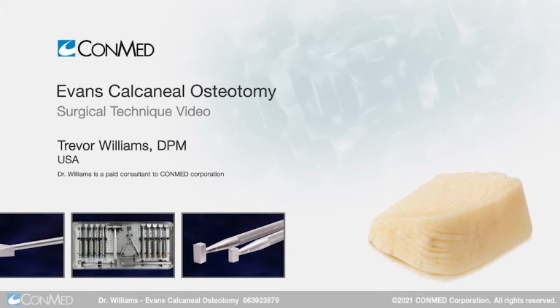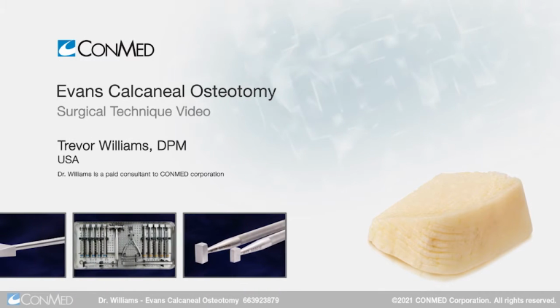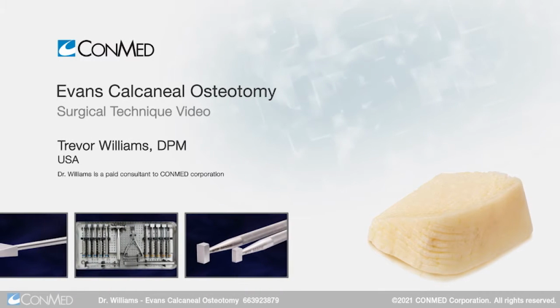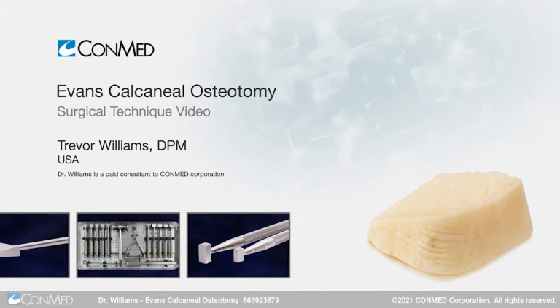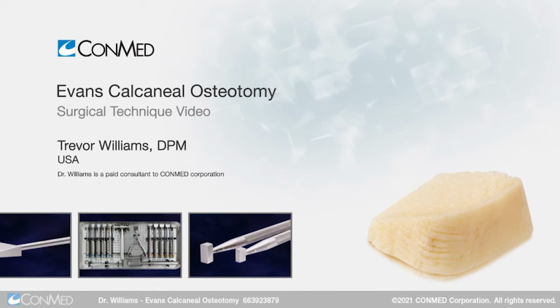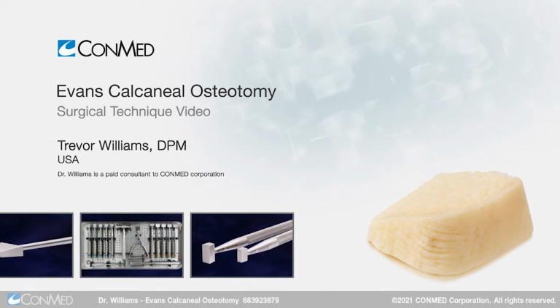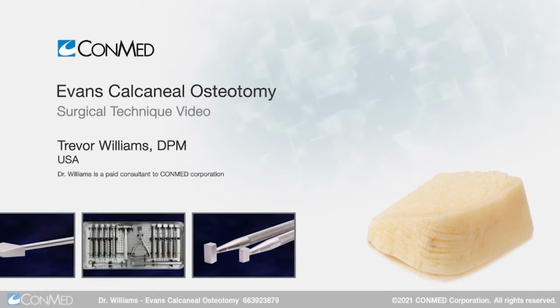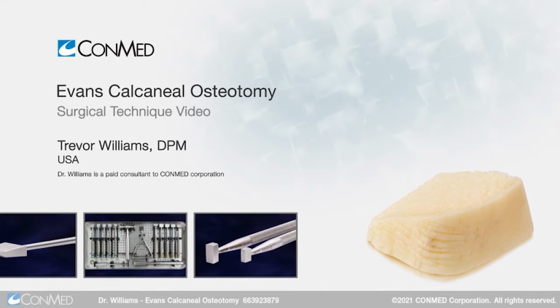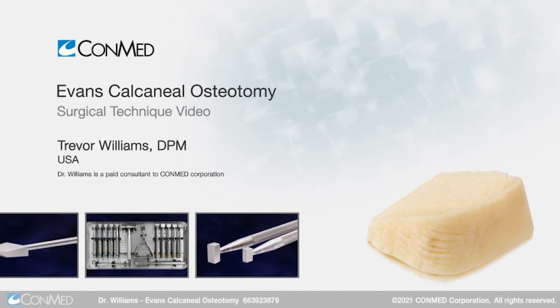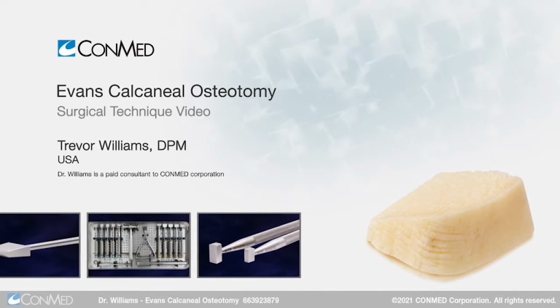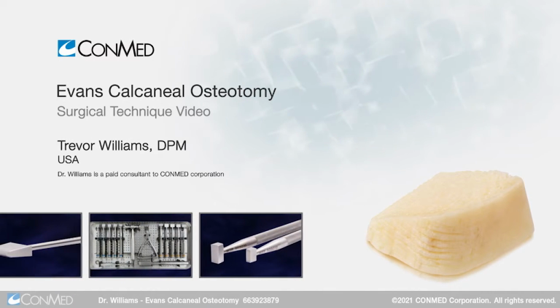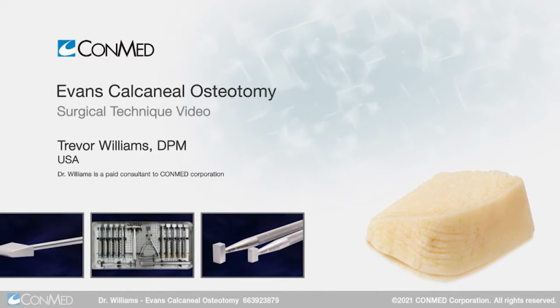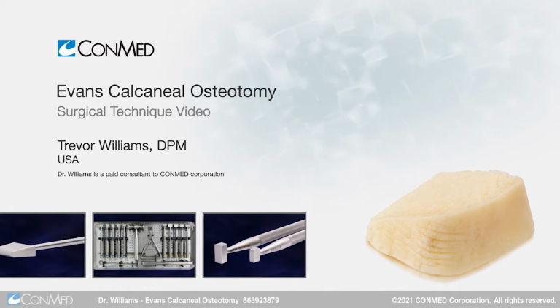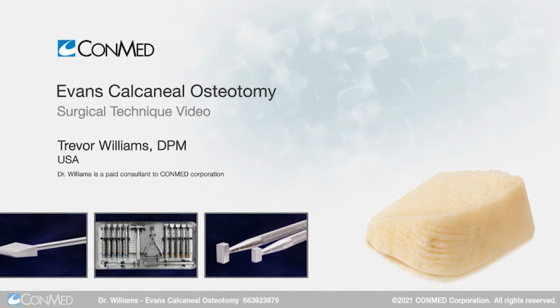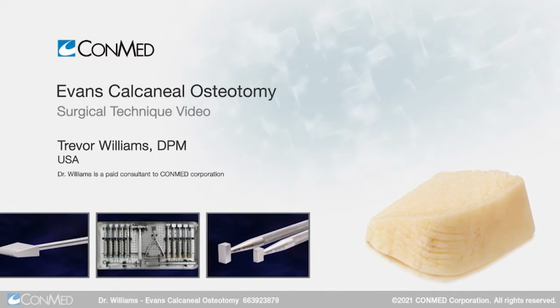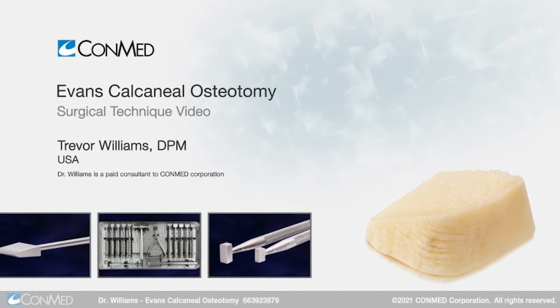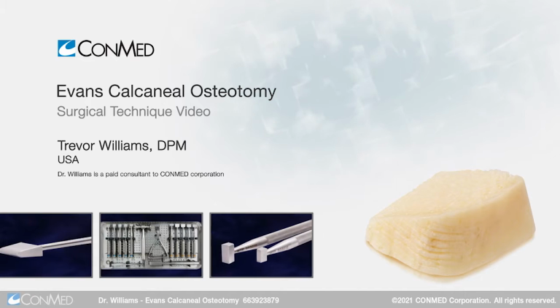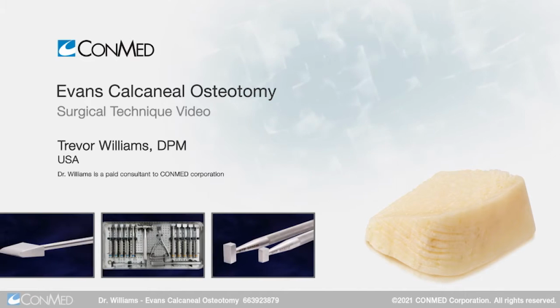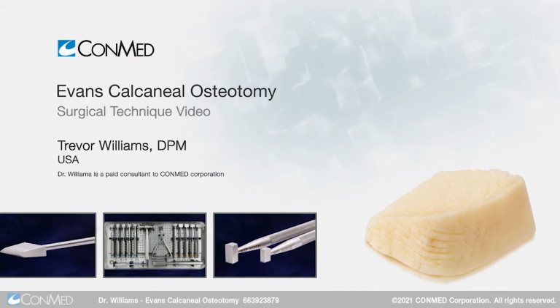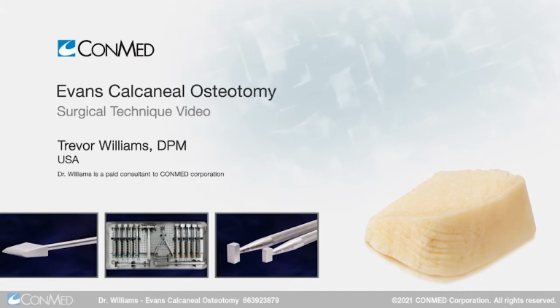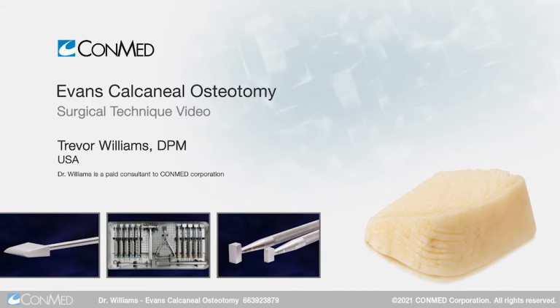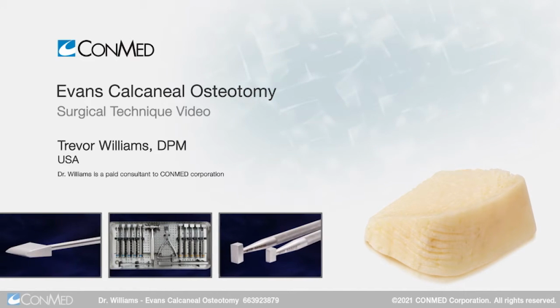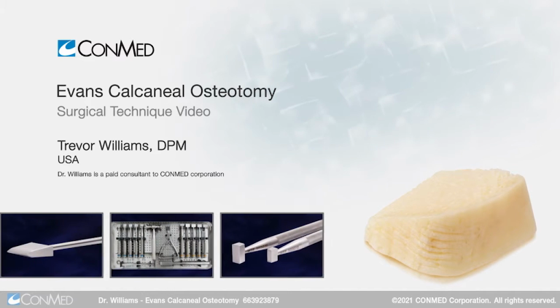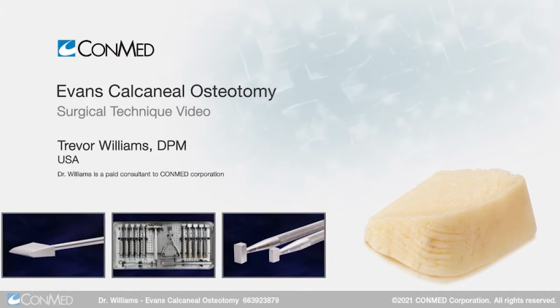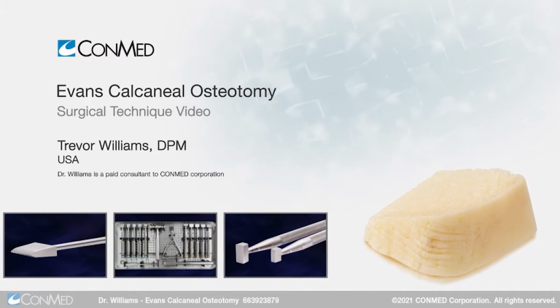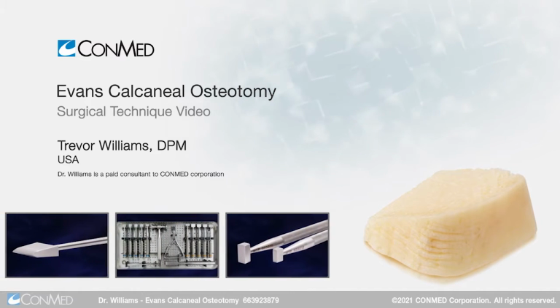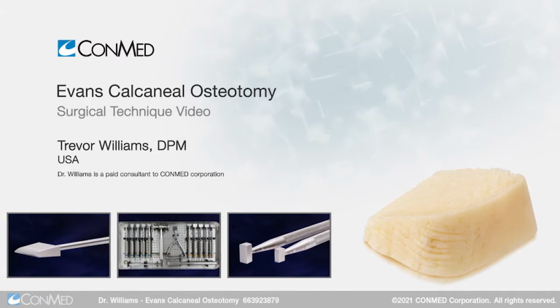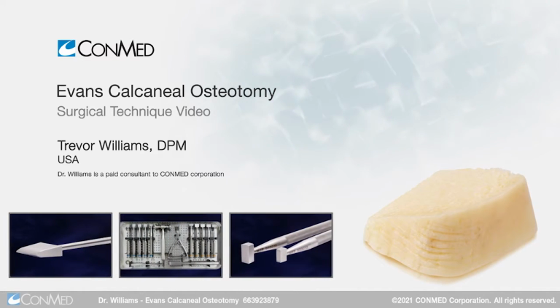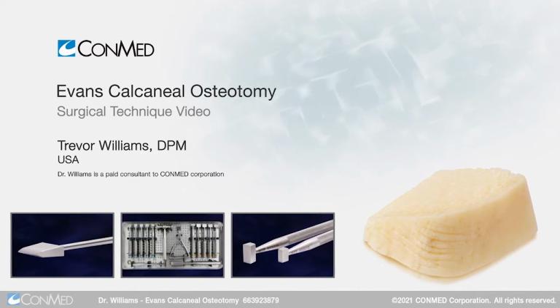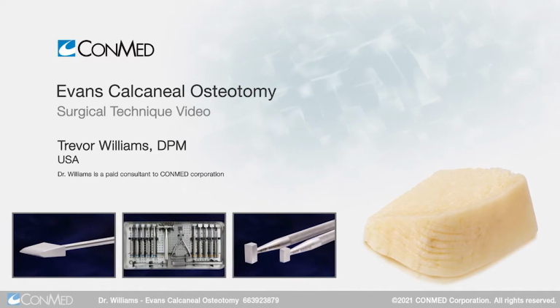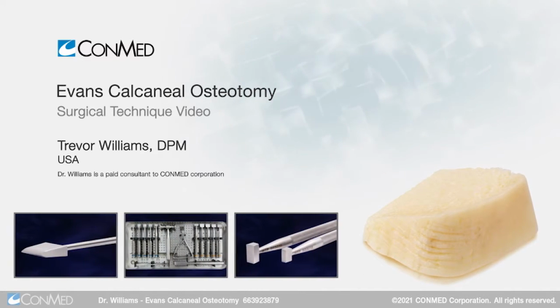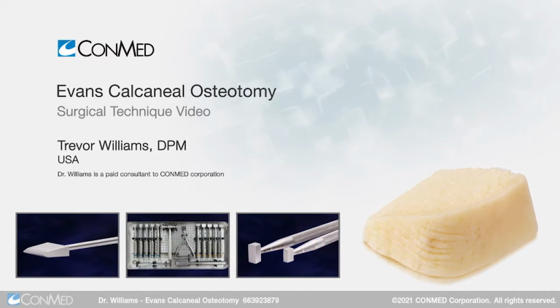I'm Dr. Trevor Williams. I'm a foot and ankle surgeon based out of West Jordan, Utah. I'm a podiatrist by training. I've been in practice for almost 18 years now.